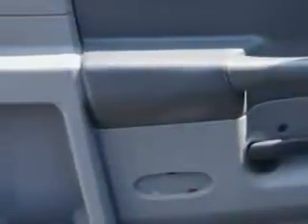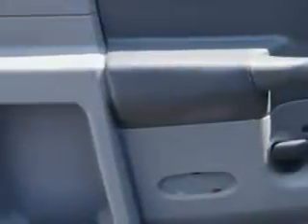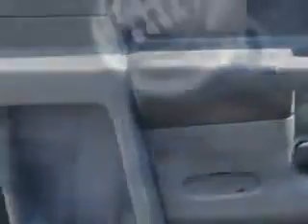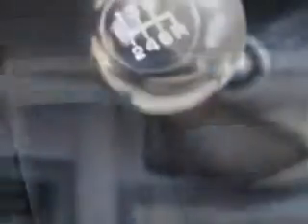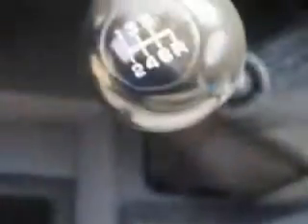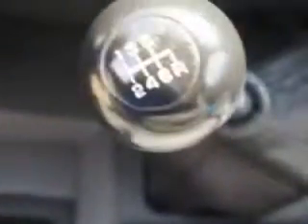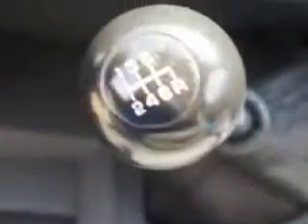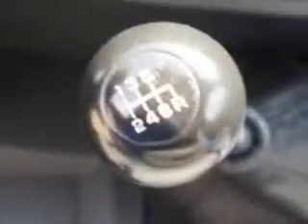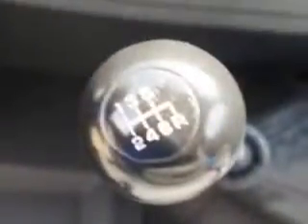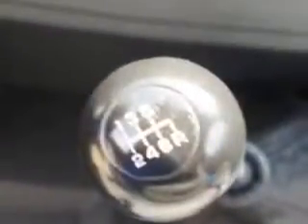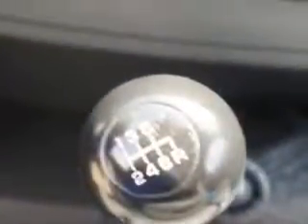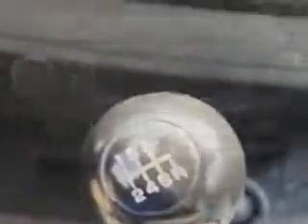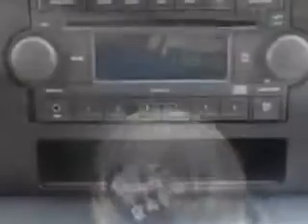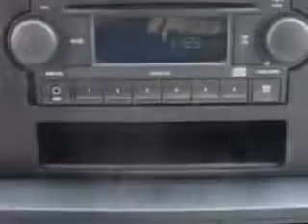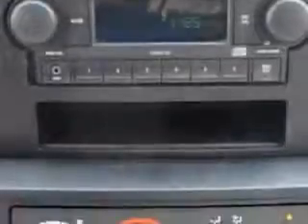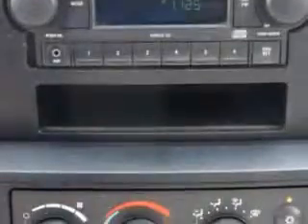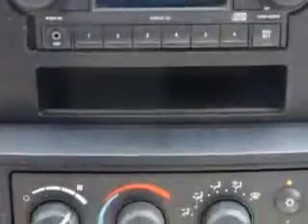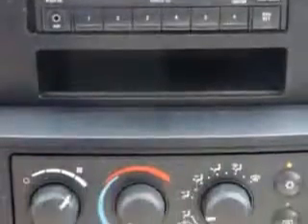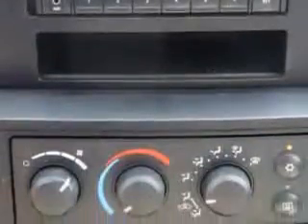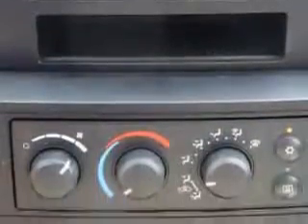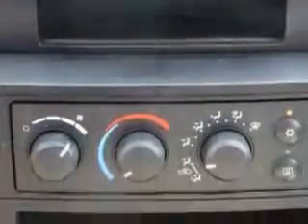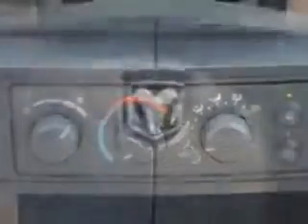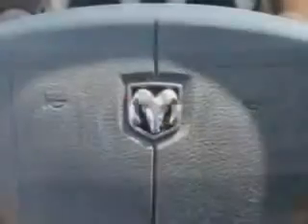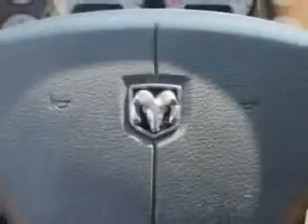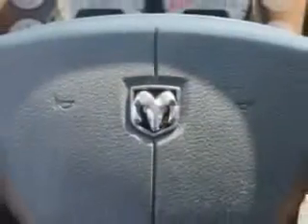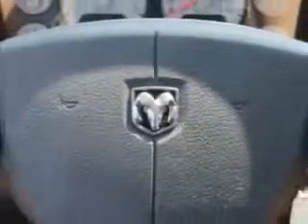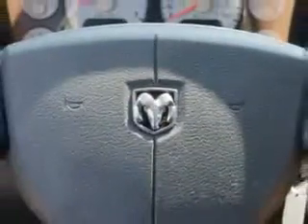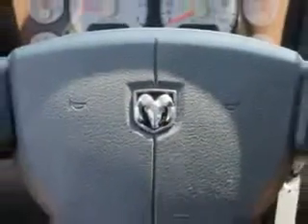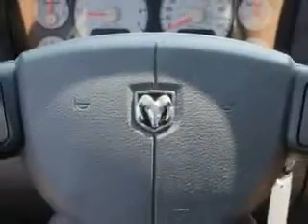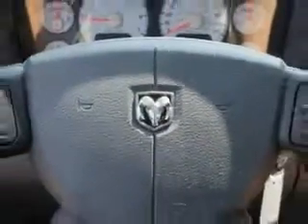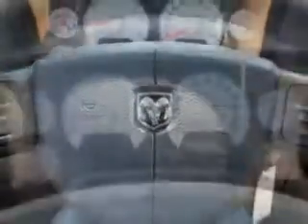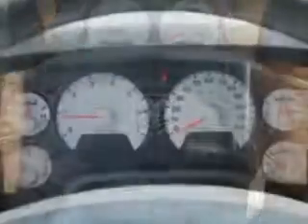Get where you need to go, enjoy the drive, and have peace of mind in this 2008 Dodge Ram 1500. See us at Van York Auto Mall today.